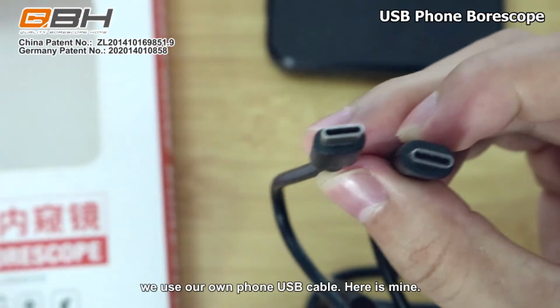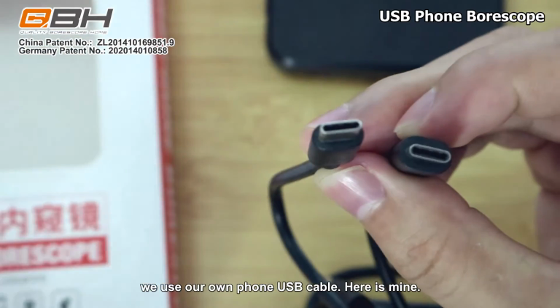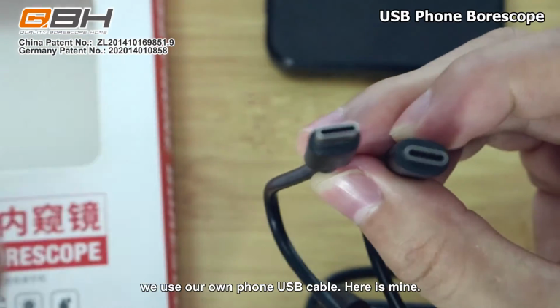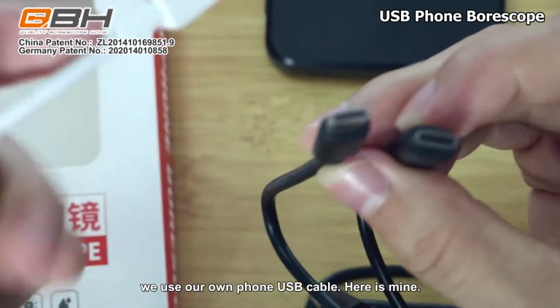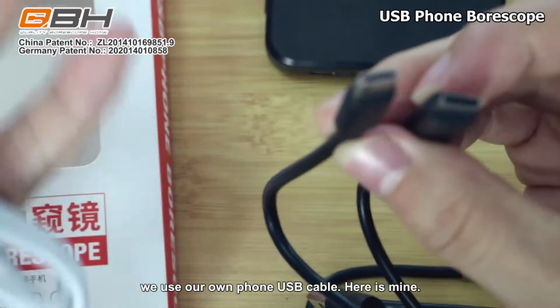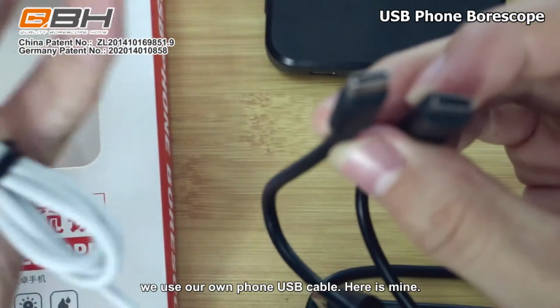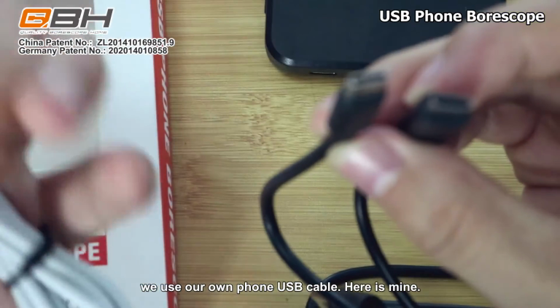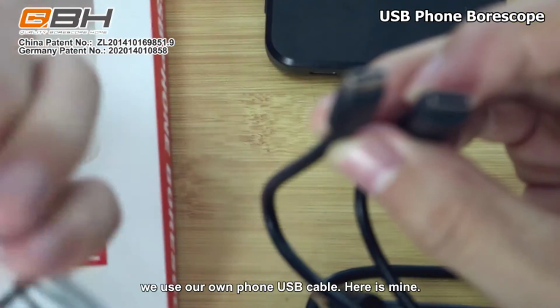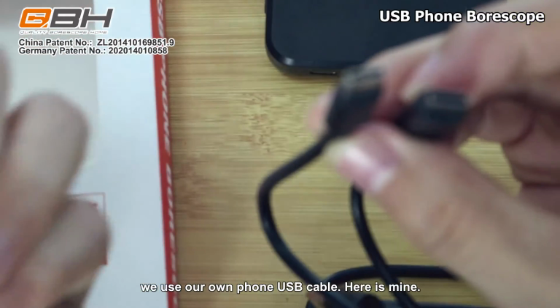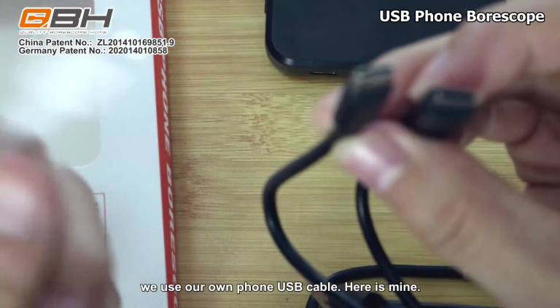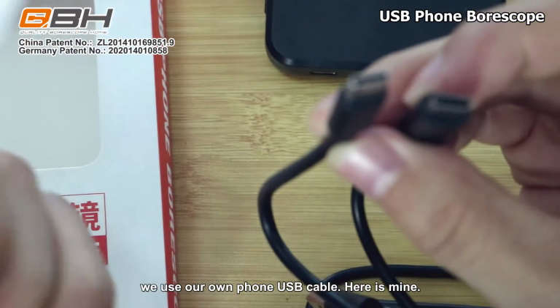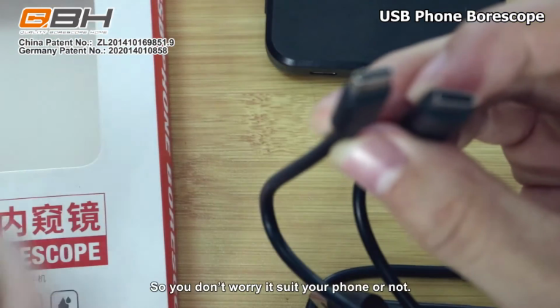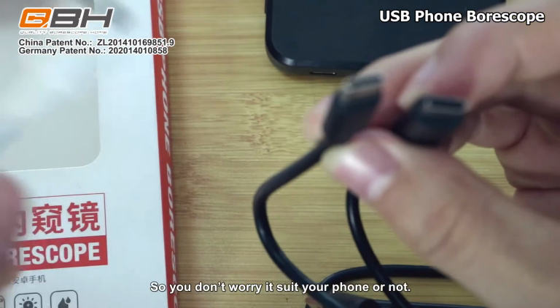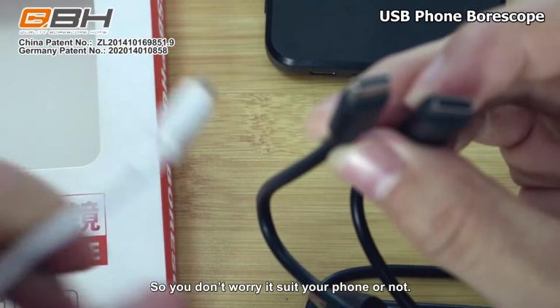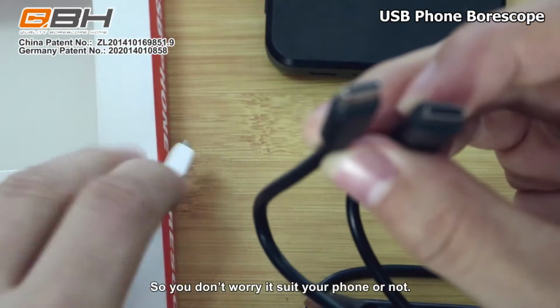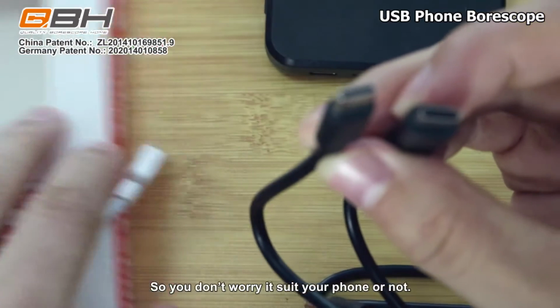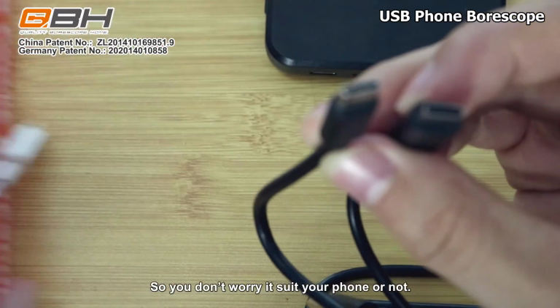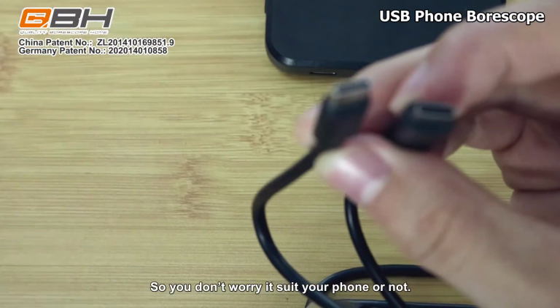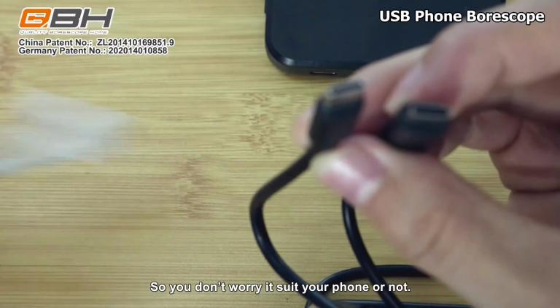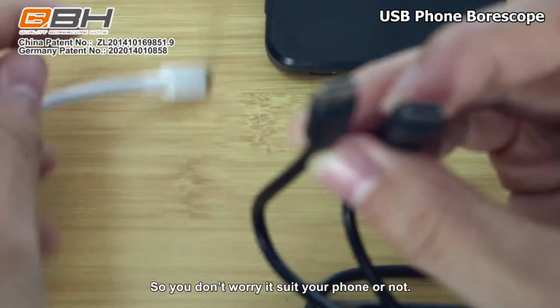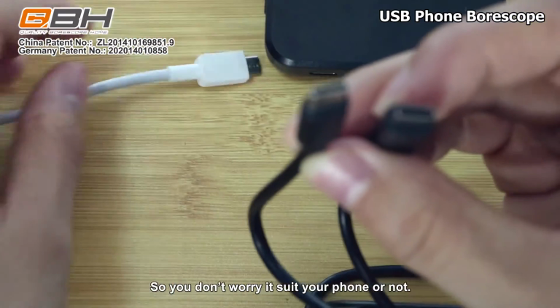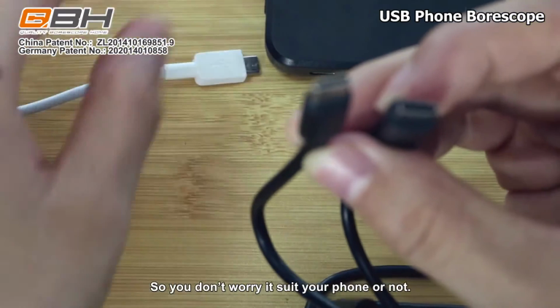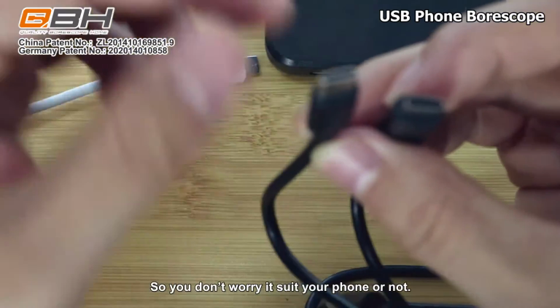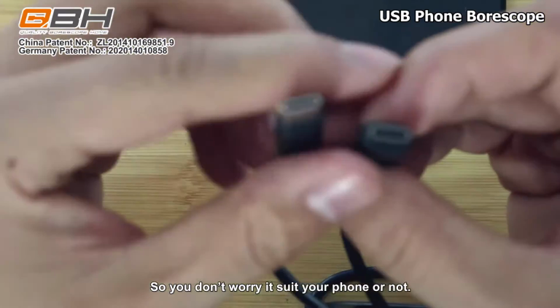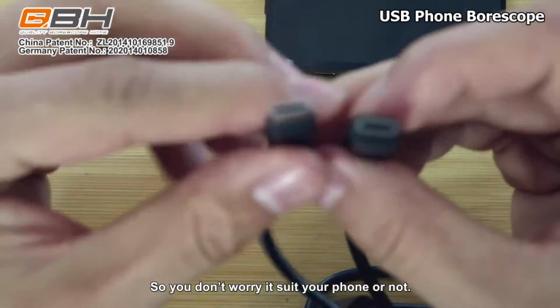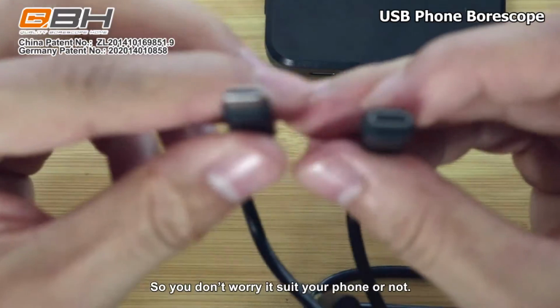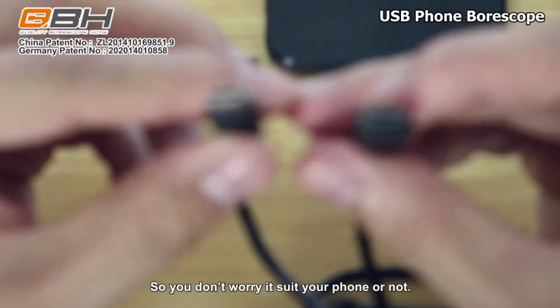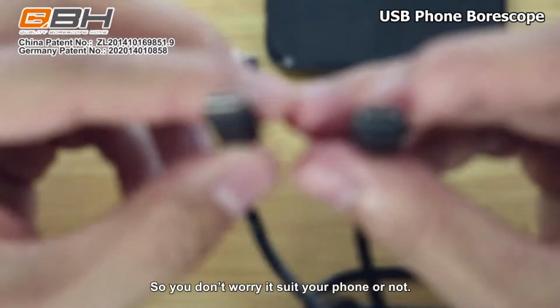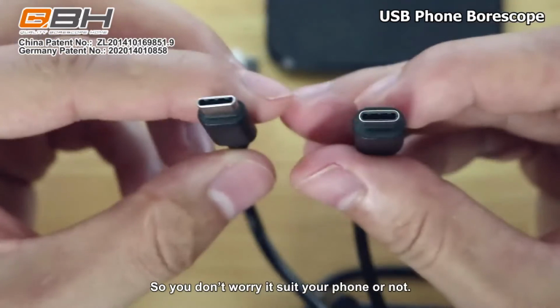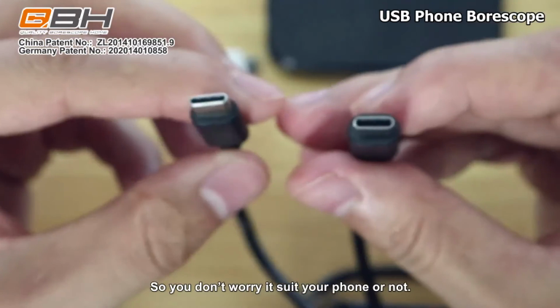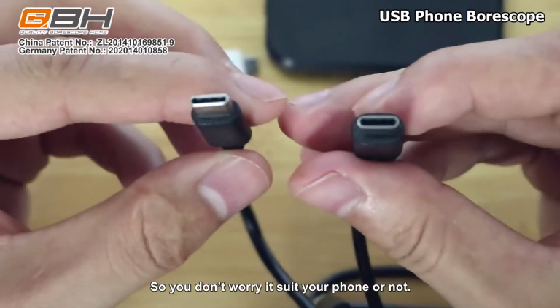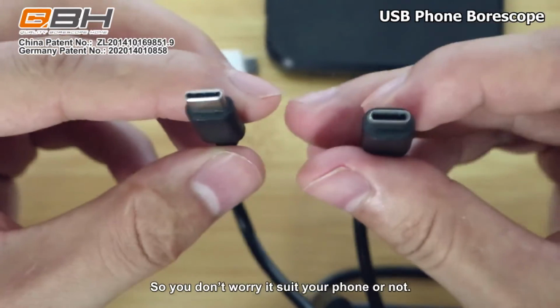We use our own USB cable. Here is mine. So you don't need to worry about whether it suits your phone or not.